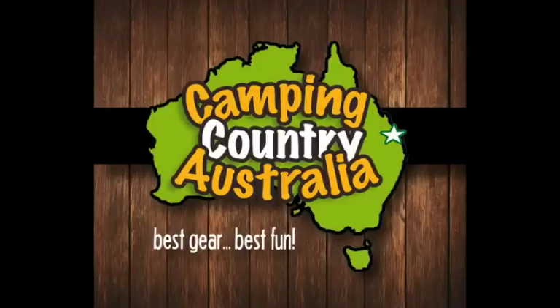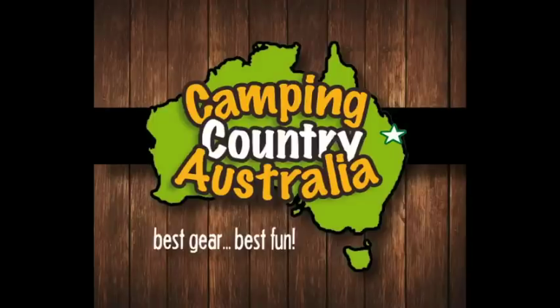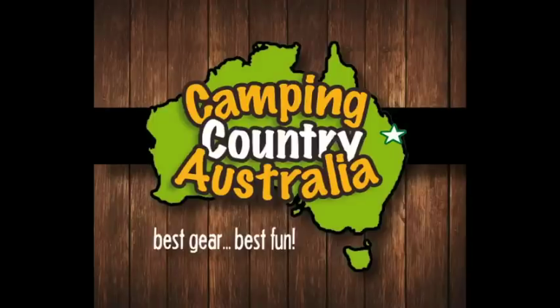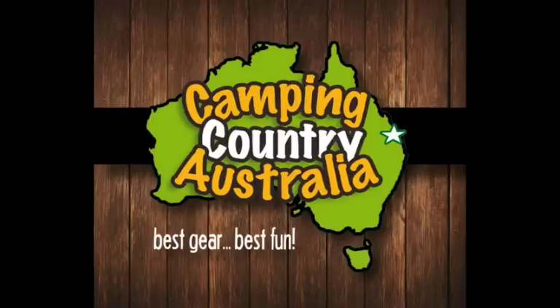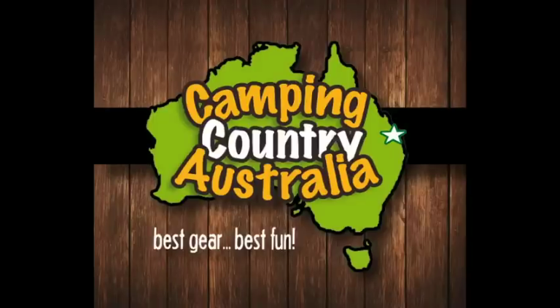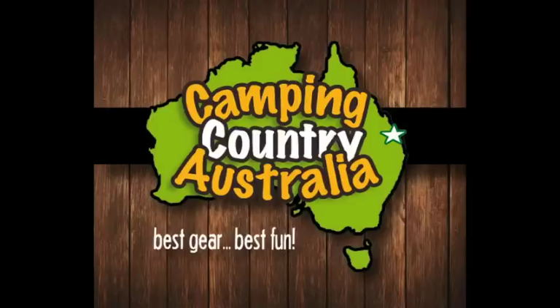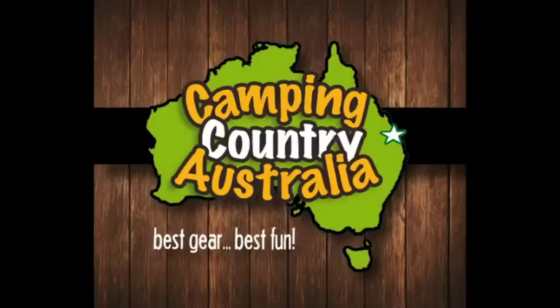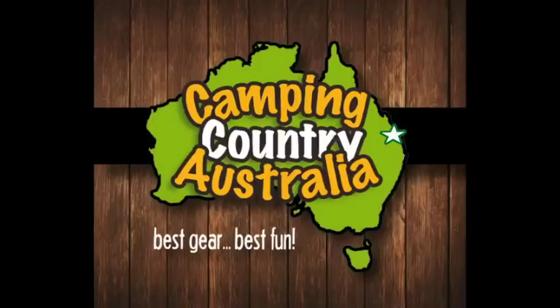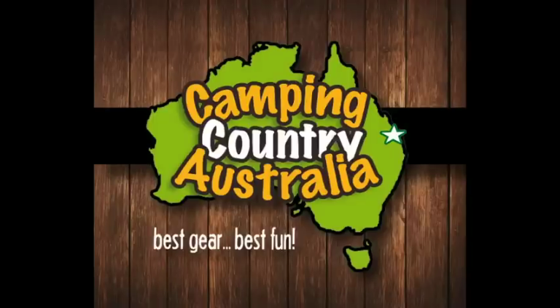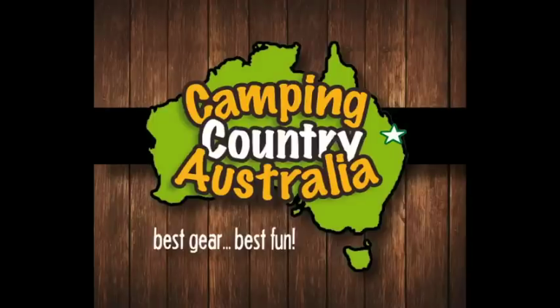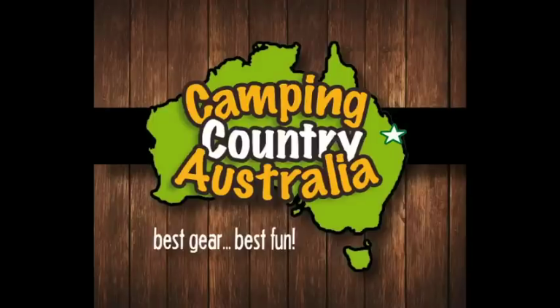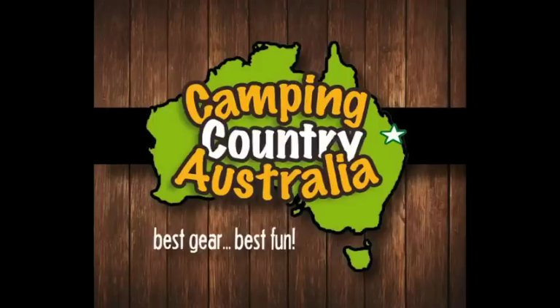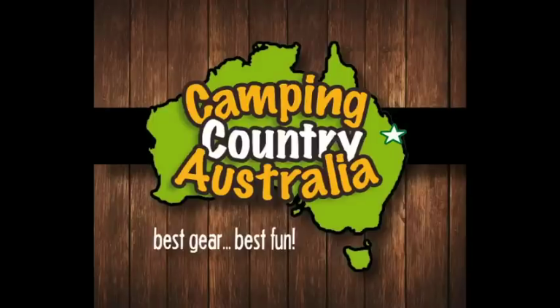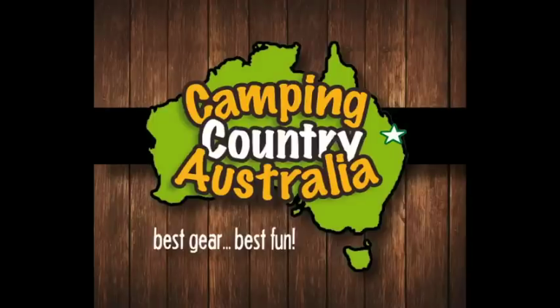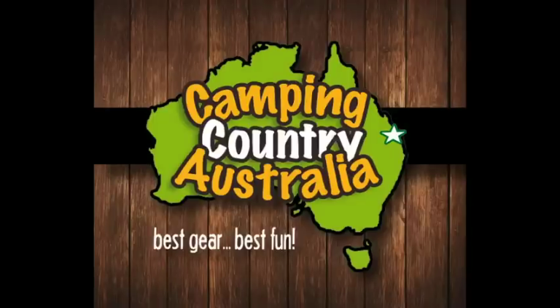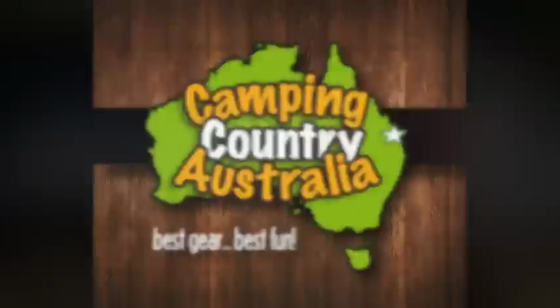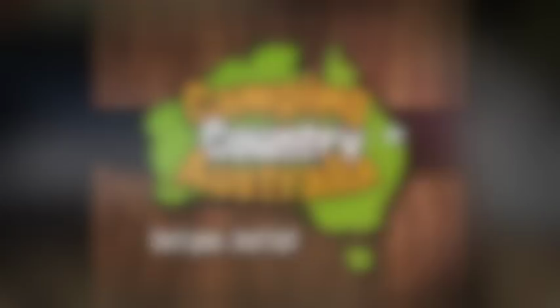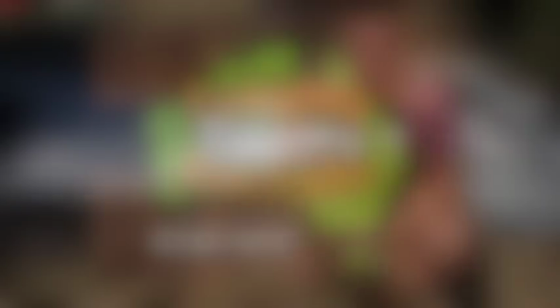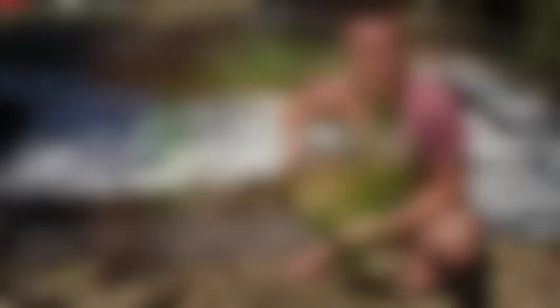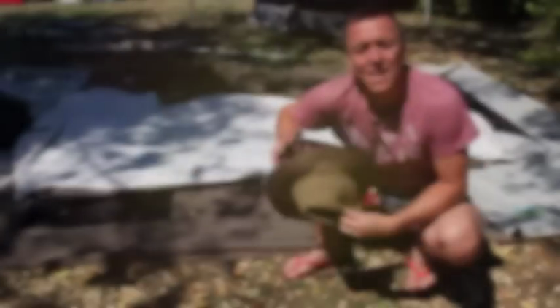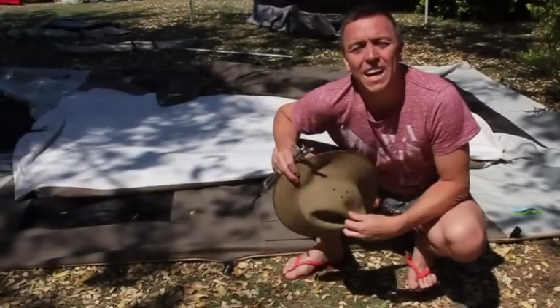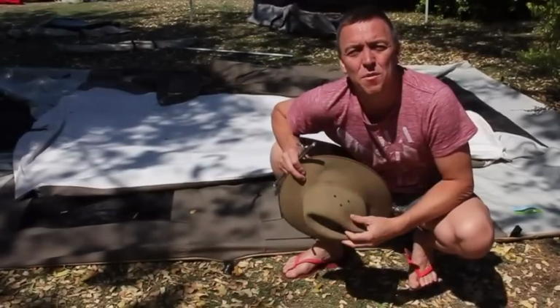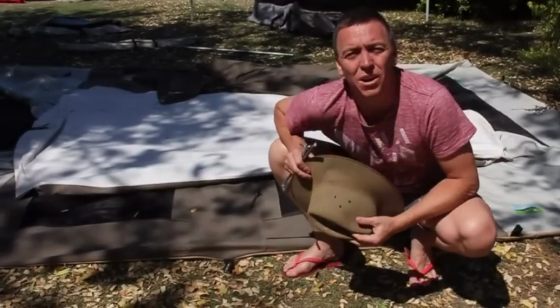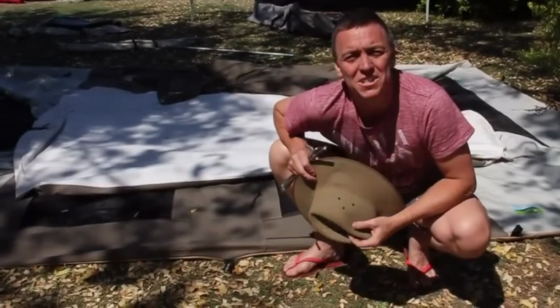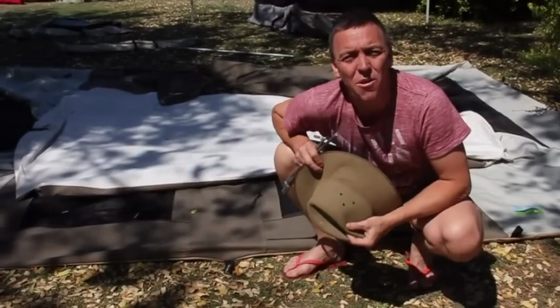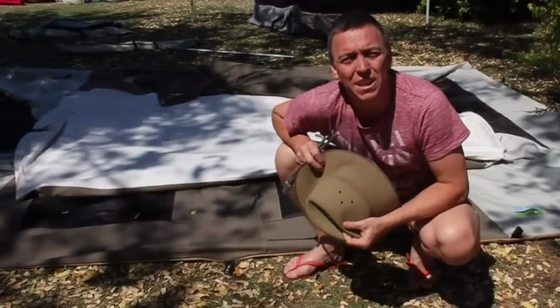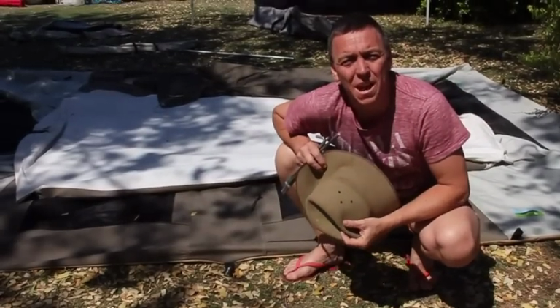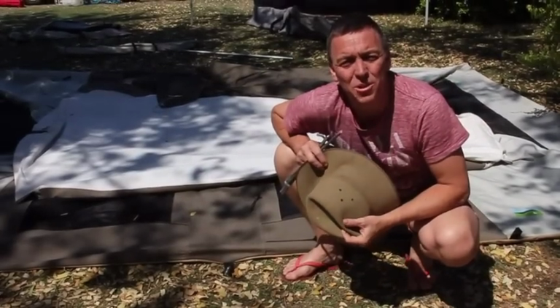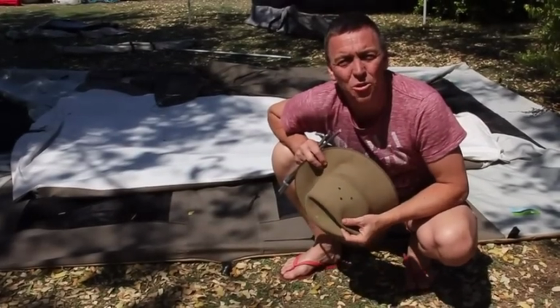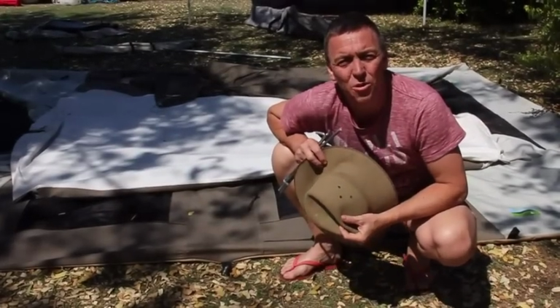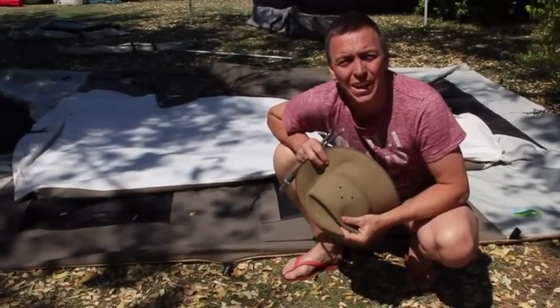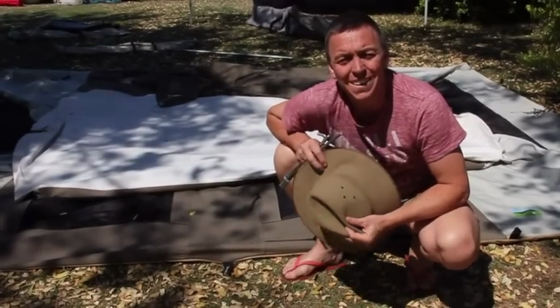Camping country, make the outdoors yours. G'day everybody, it's Jared the Camping Guru here.